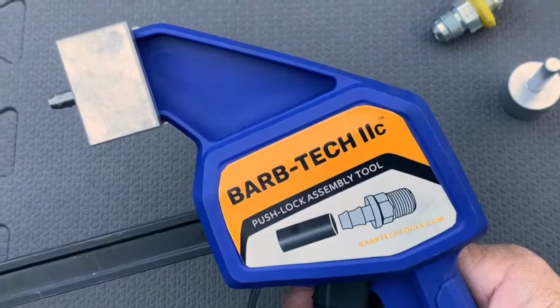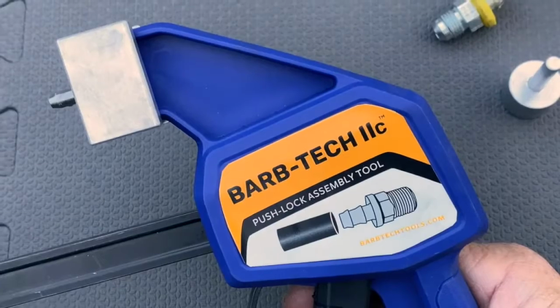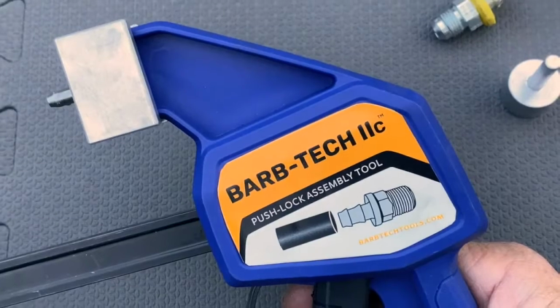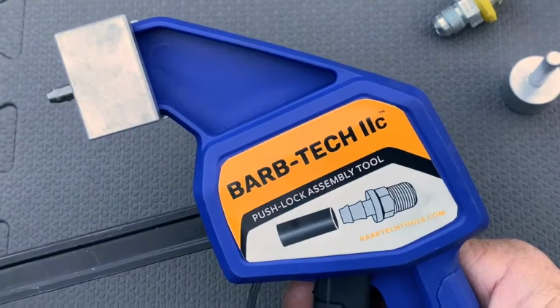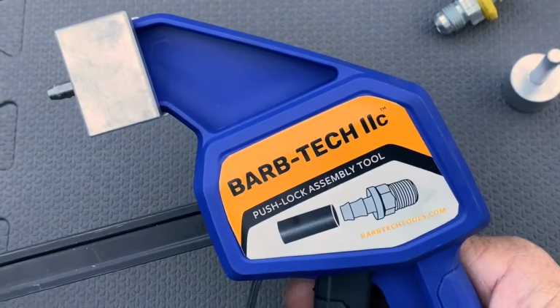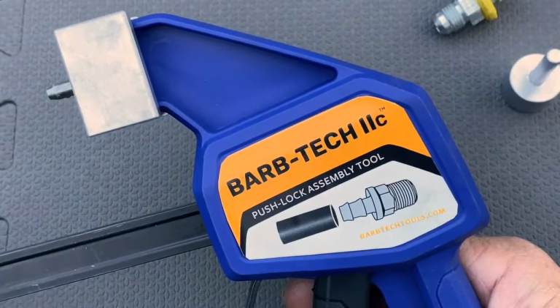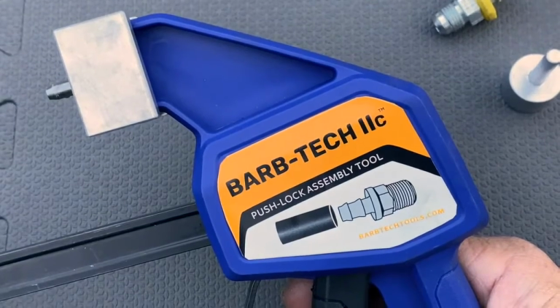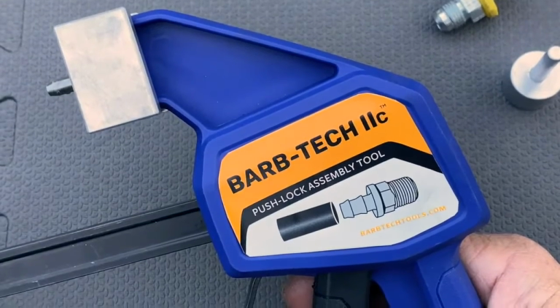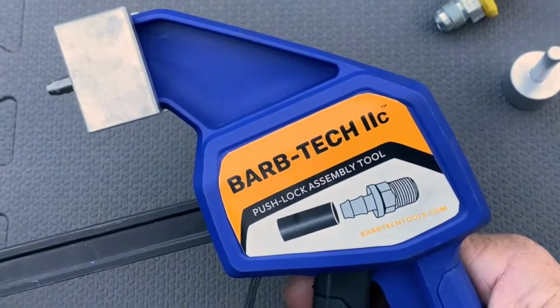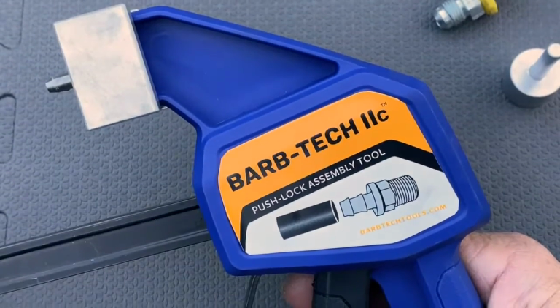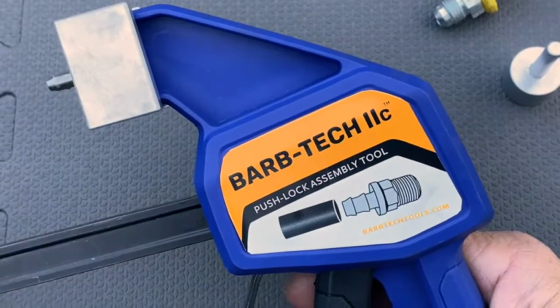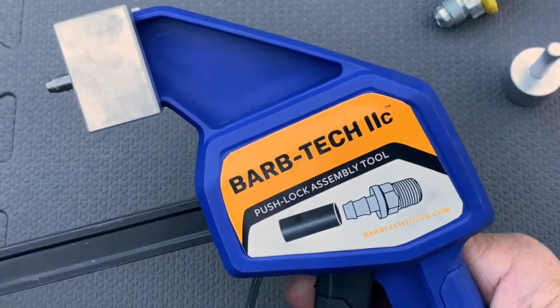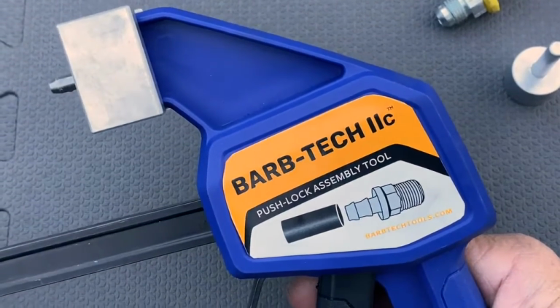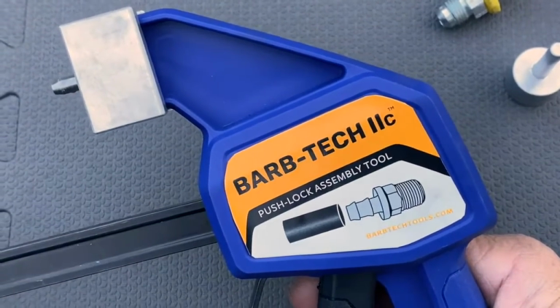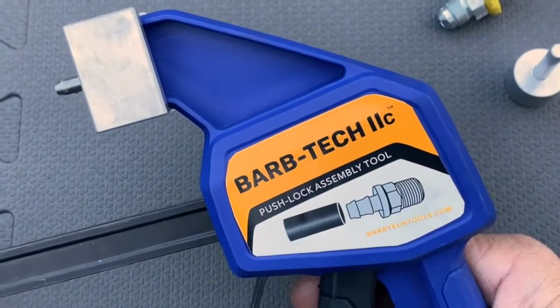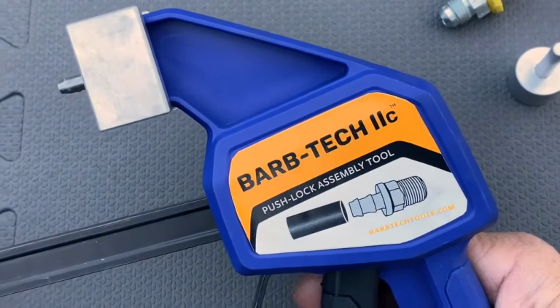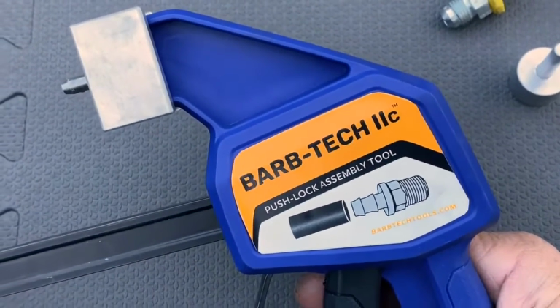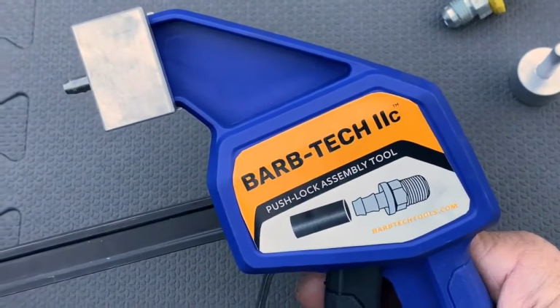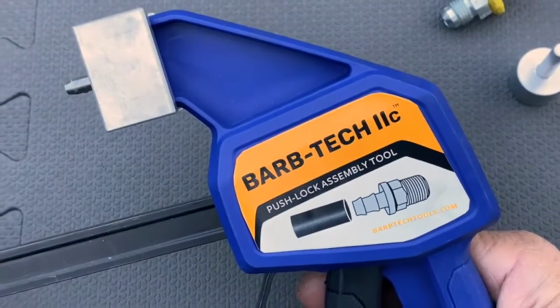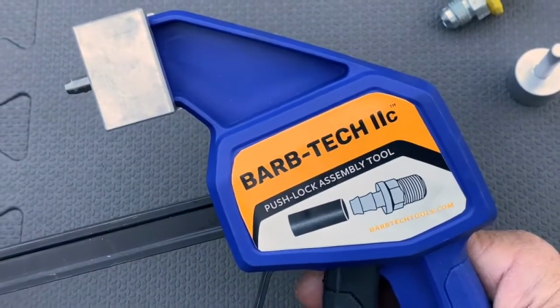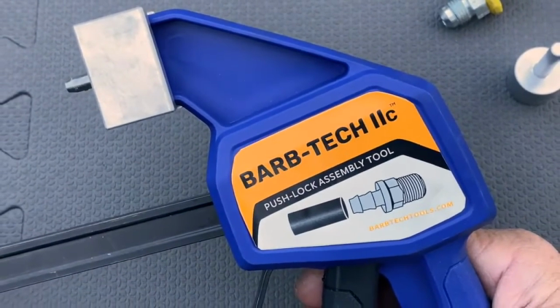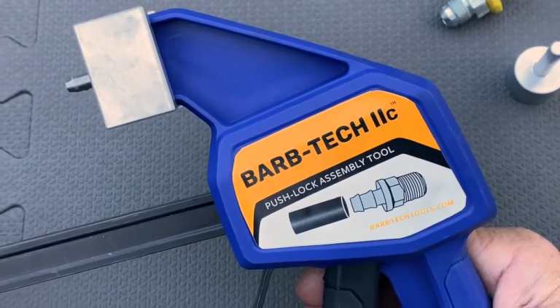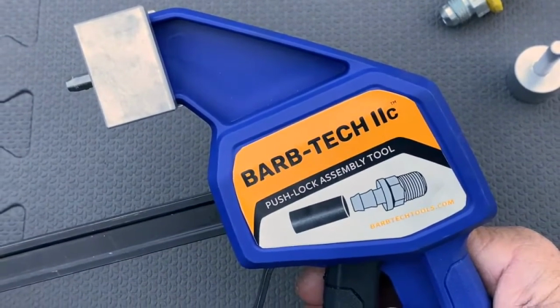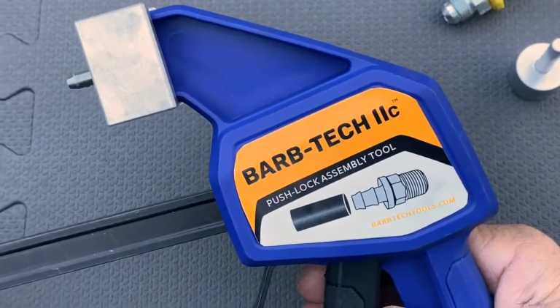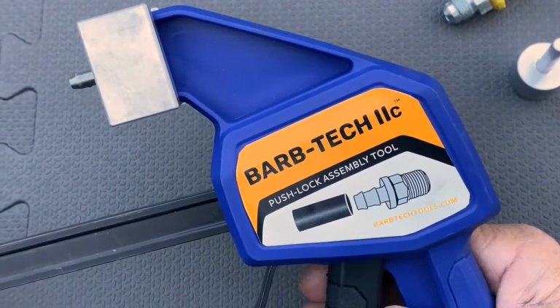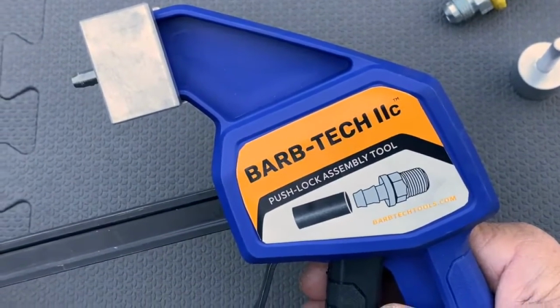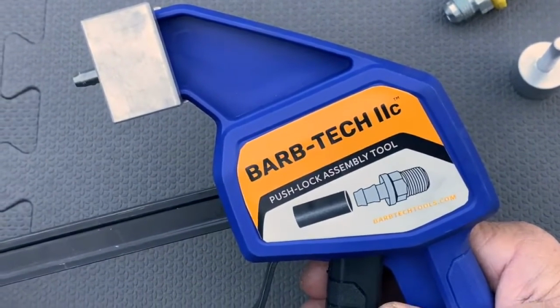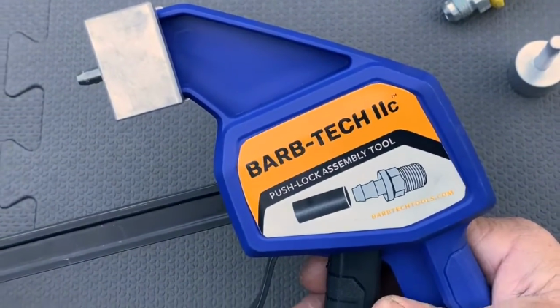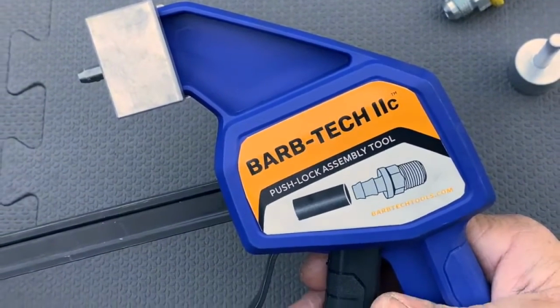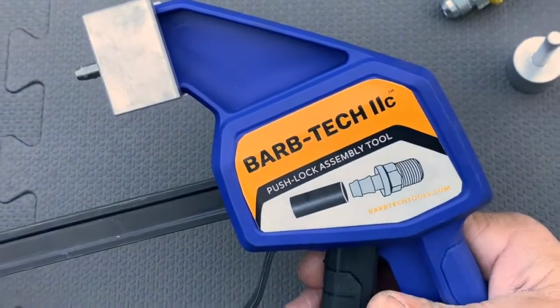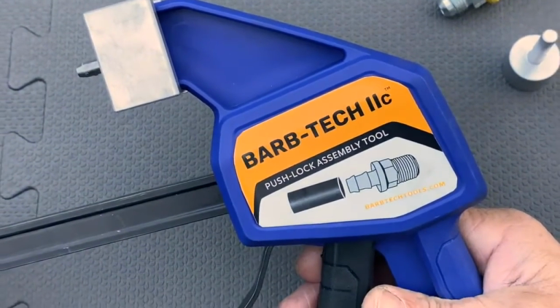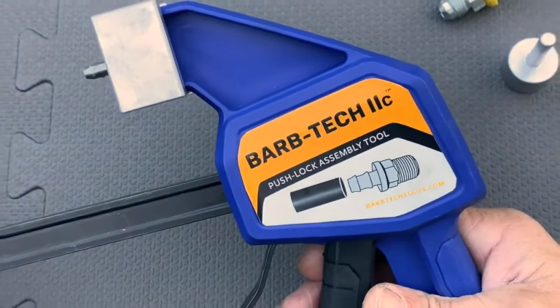Welcome to BarbTech Tools. Today I'm going to give you a quick demo of BarbTech 2C.